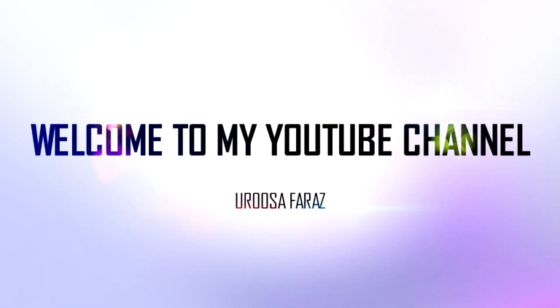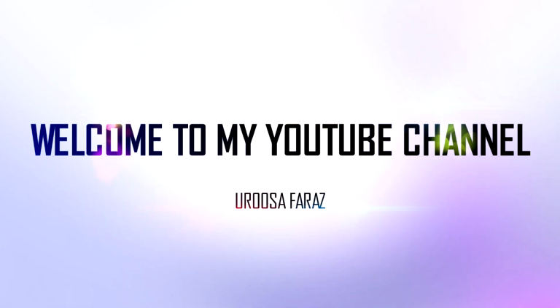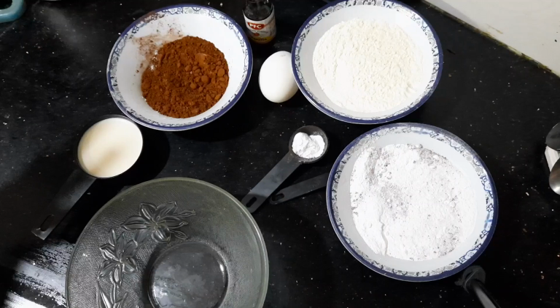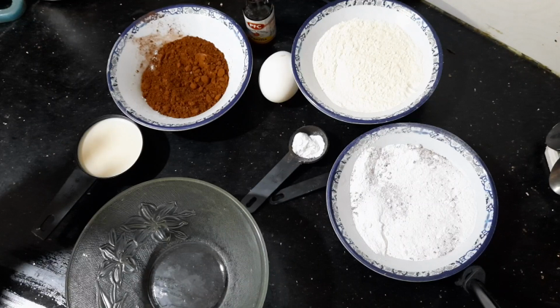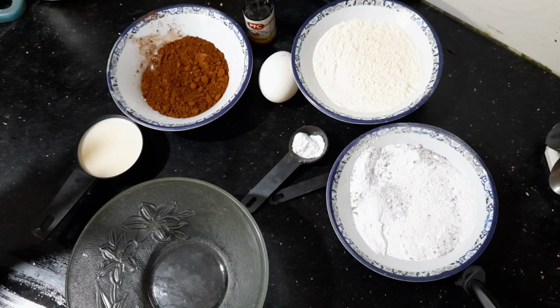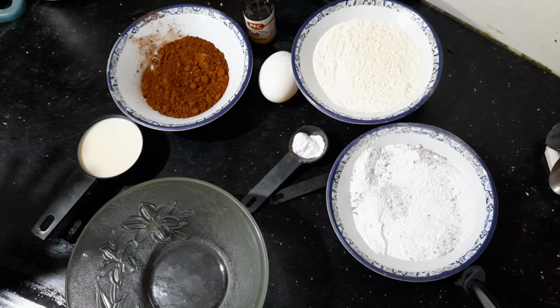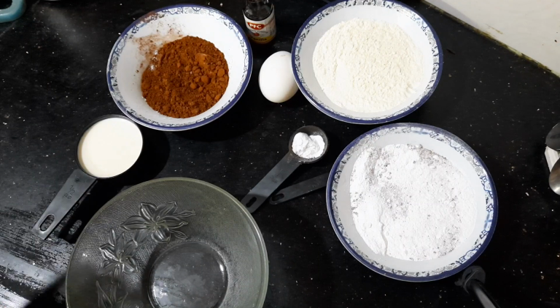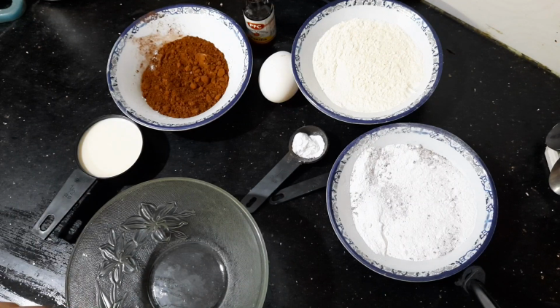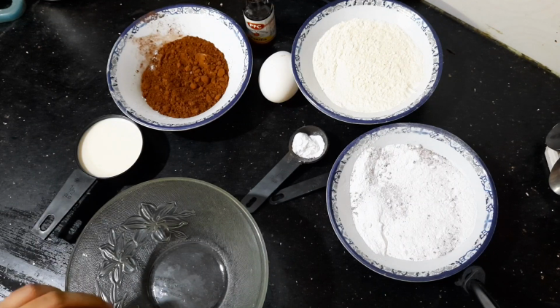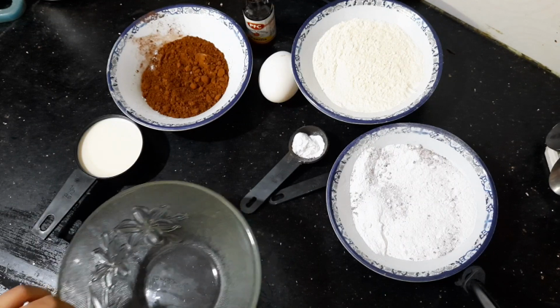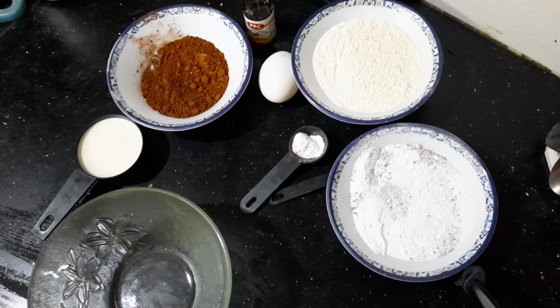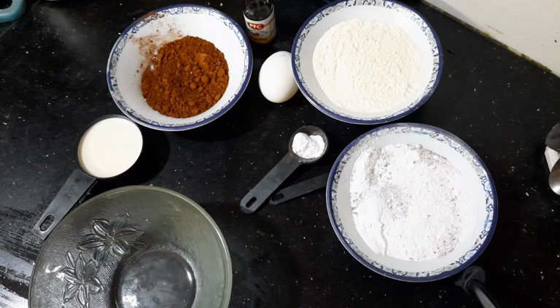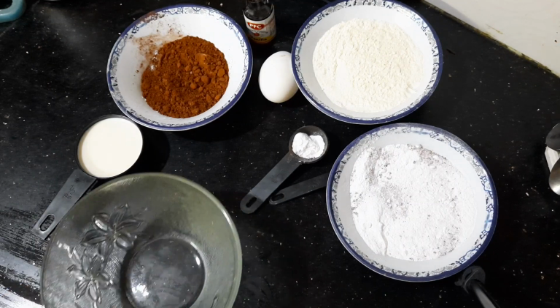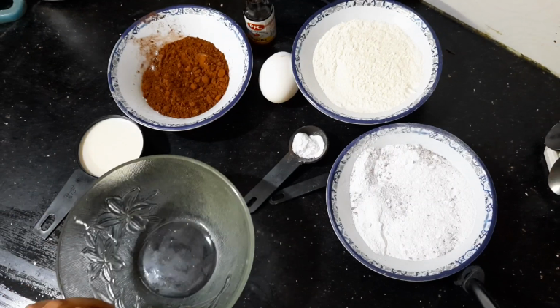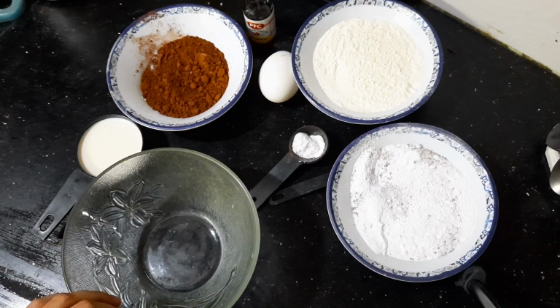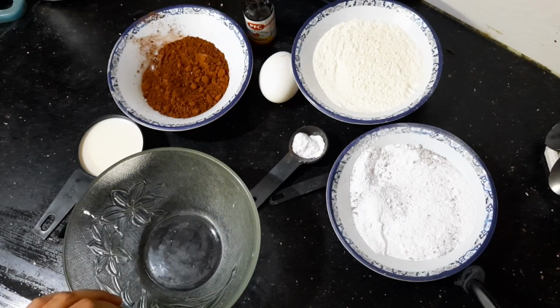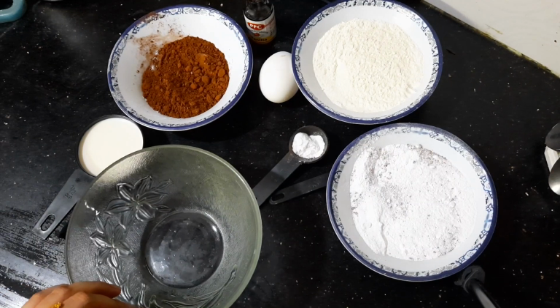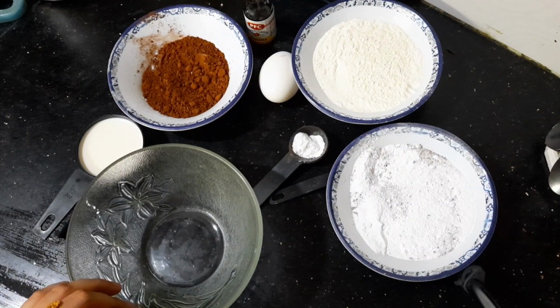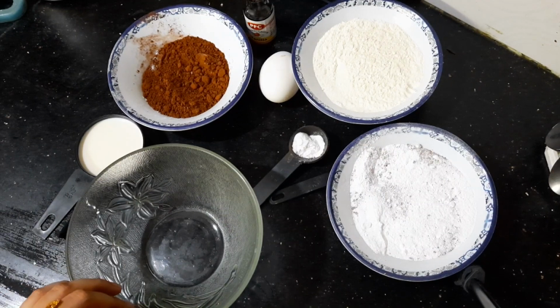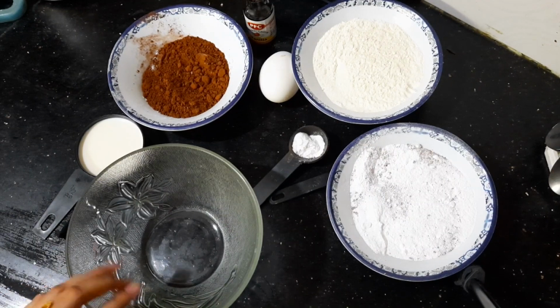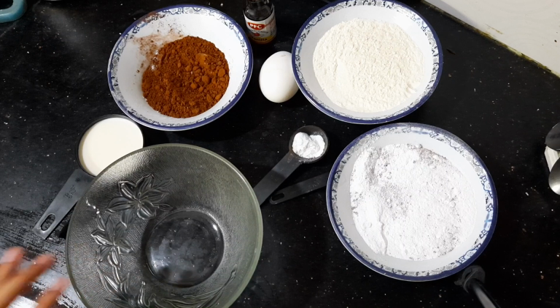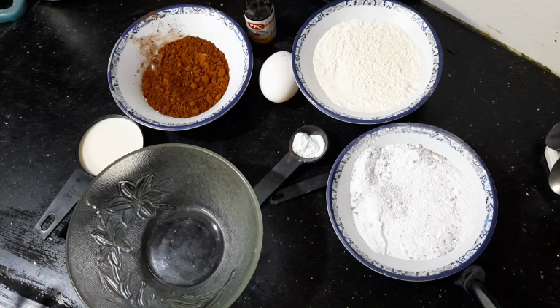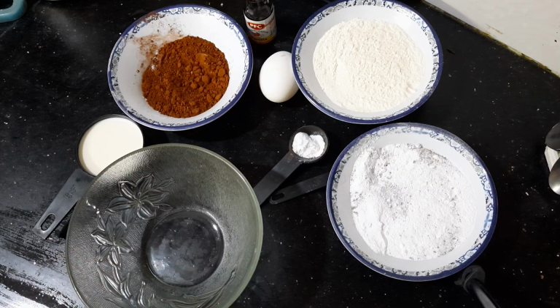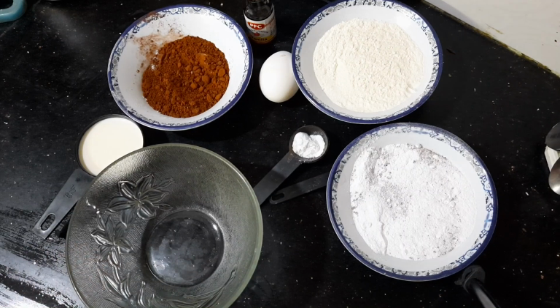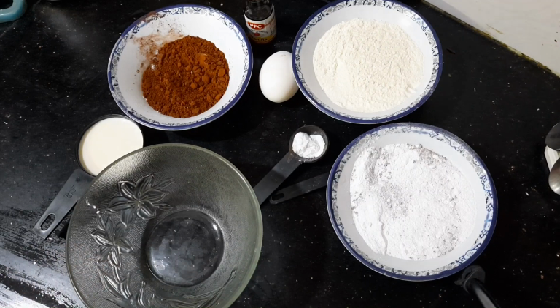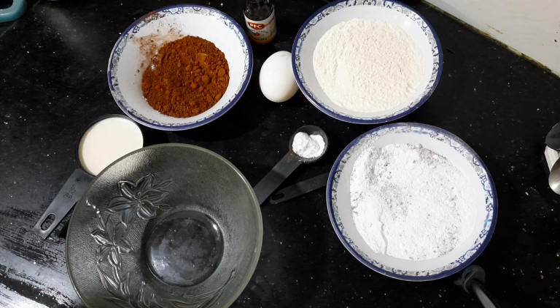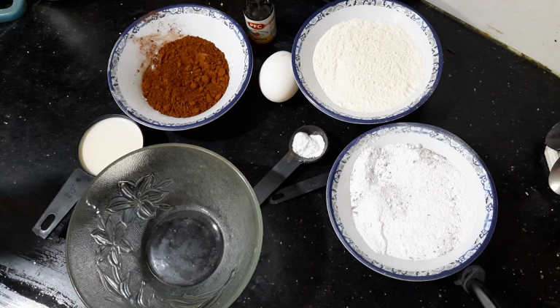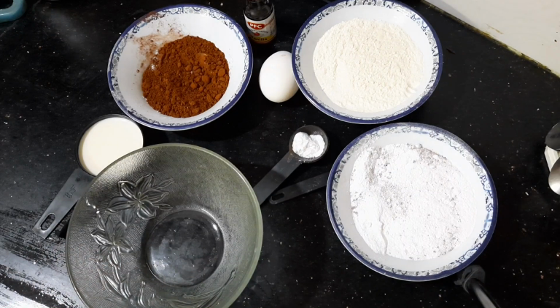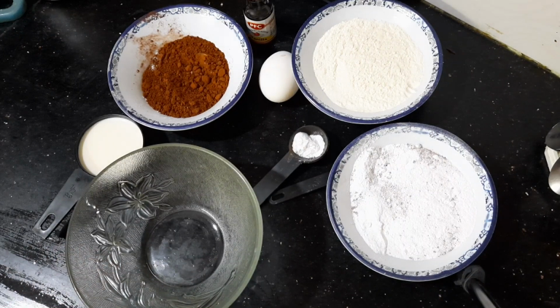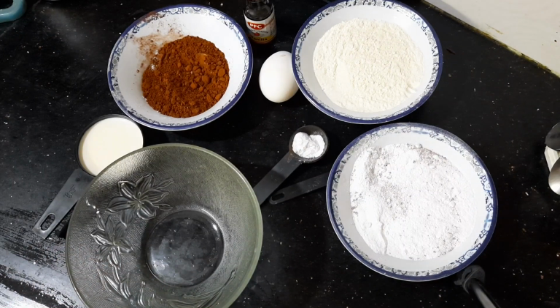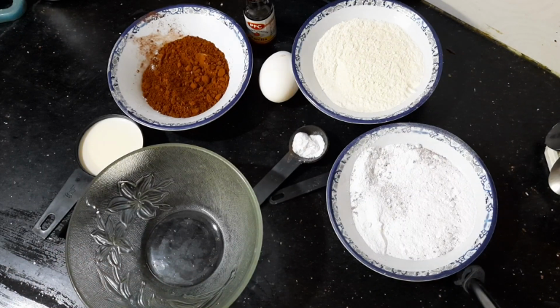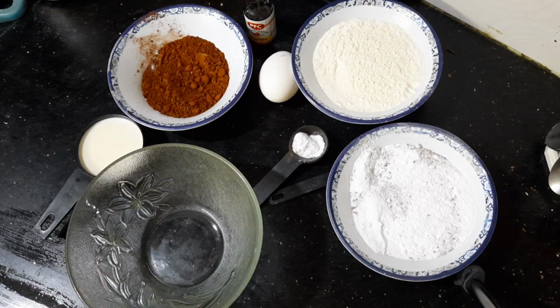Hello everyone, welcome to my YouTube channel. Today I am going to make a chocolate cupcake.